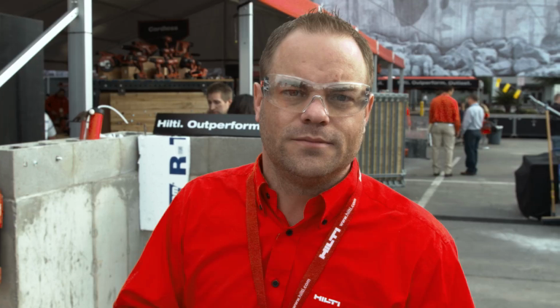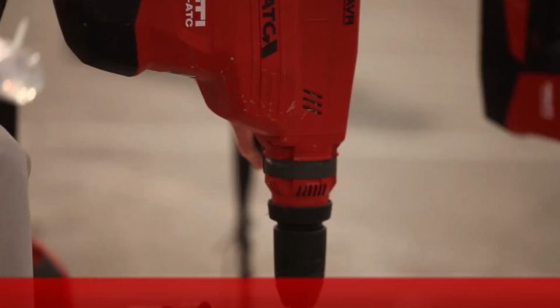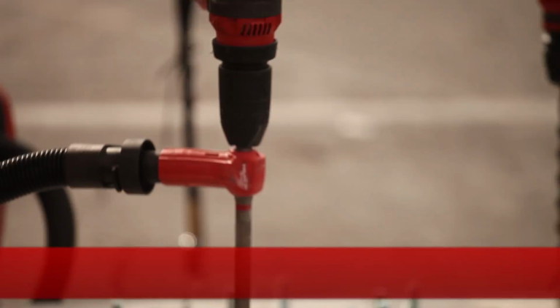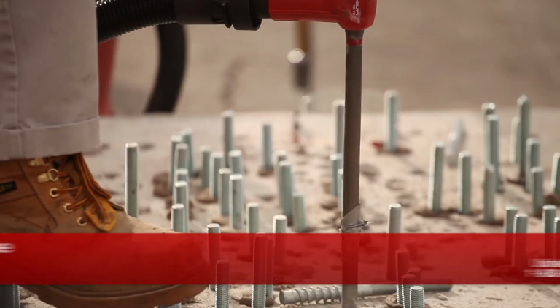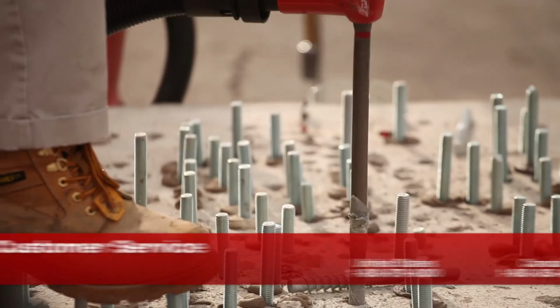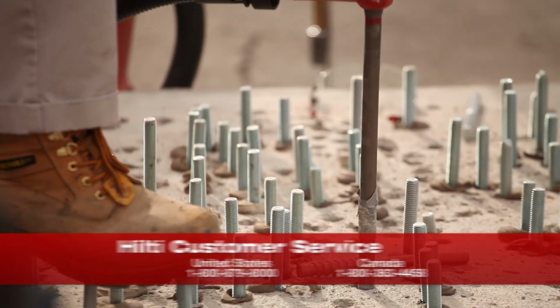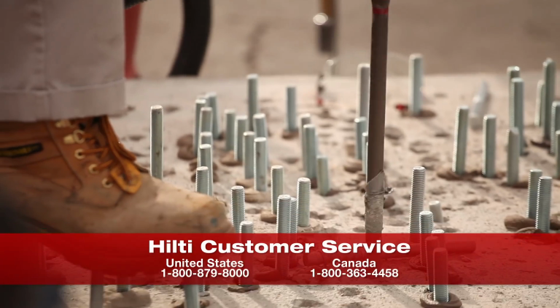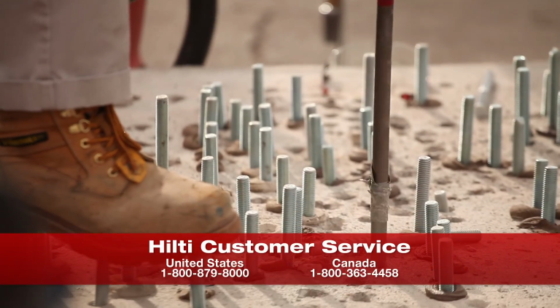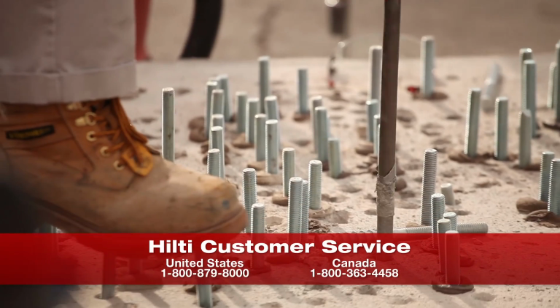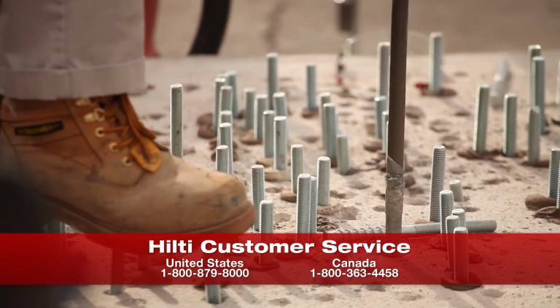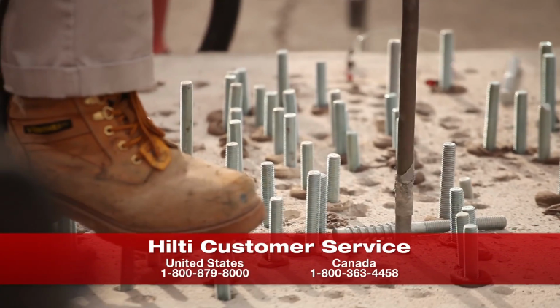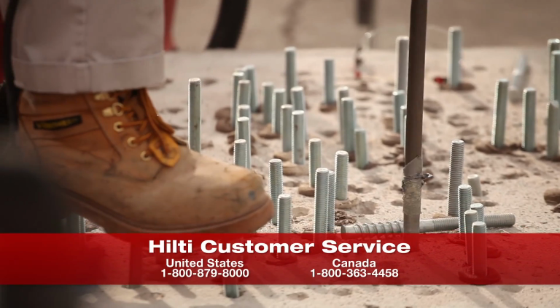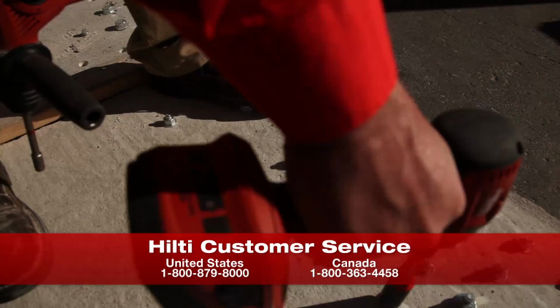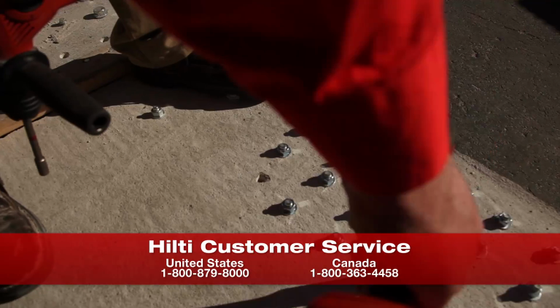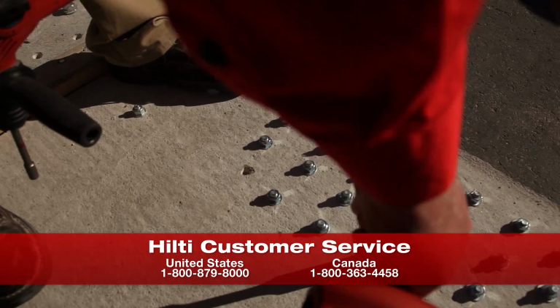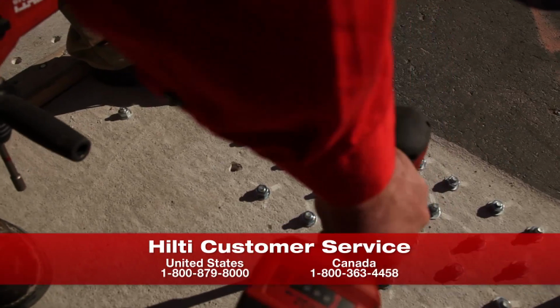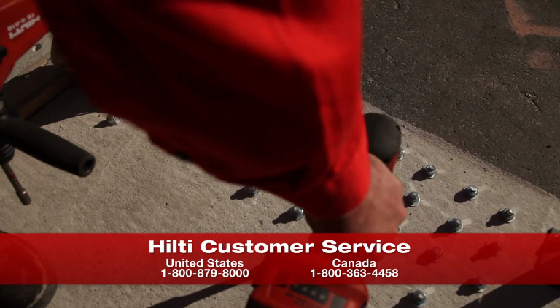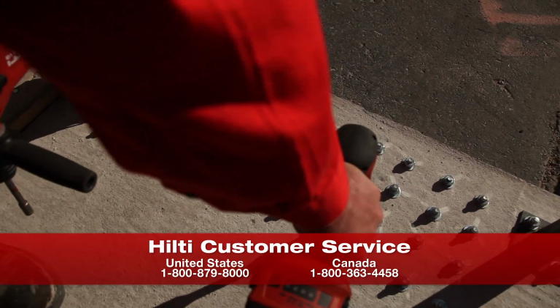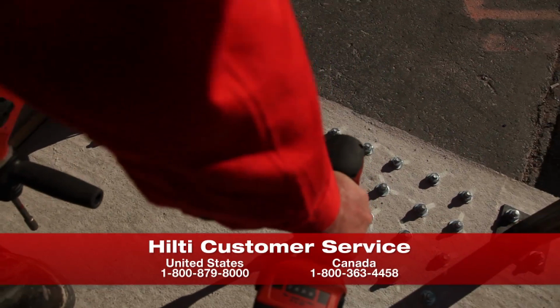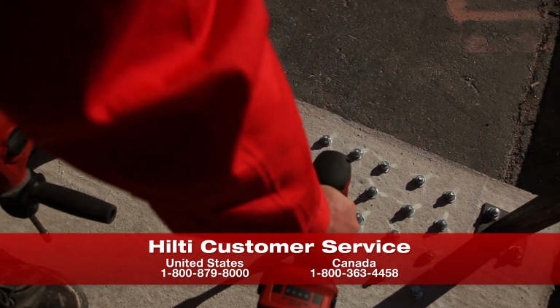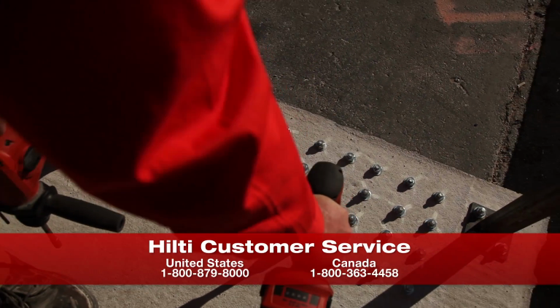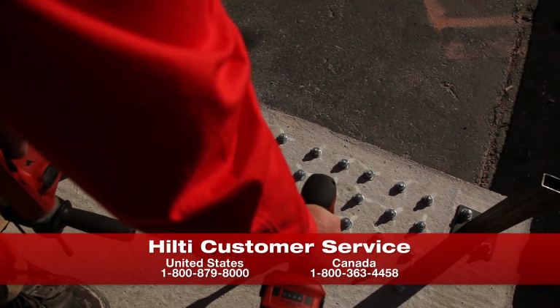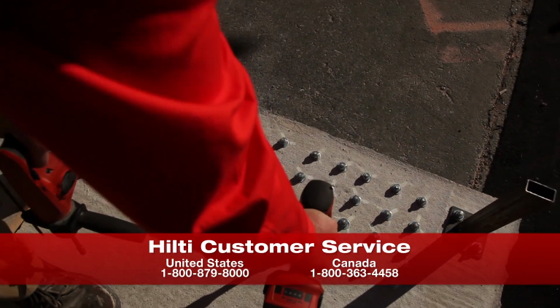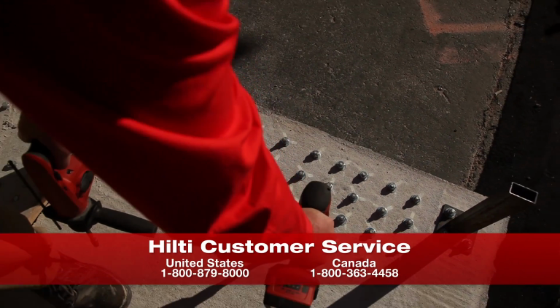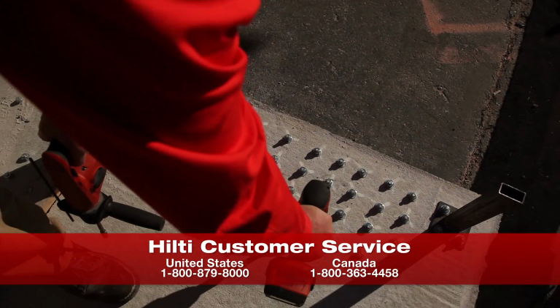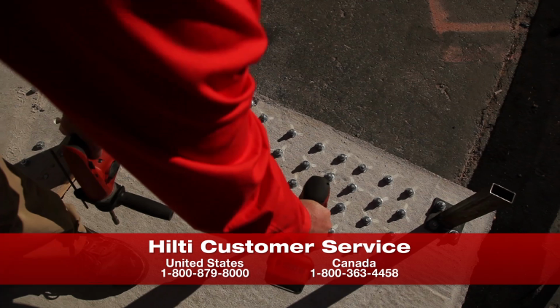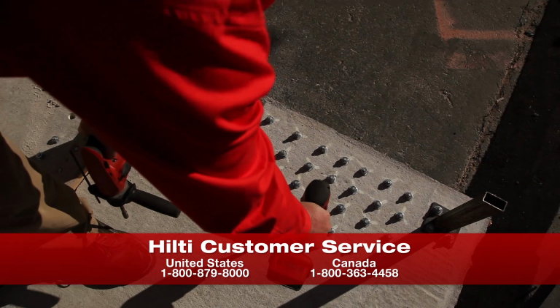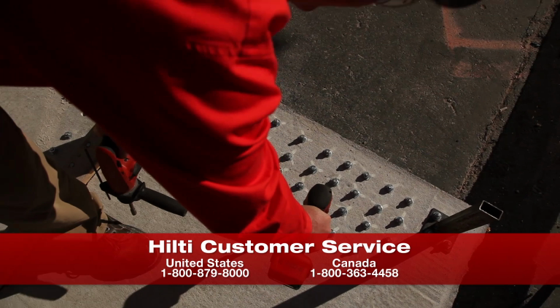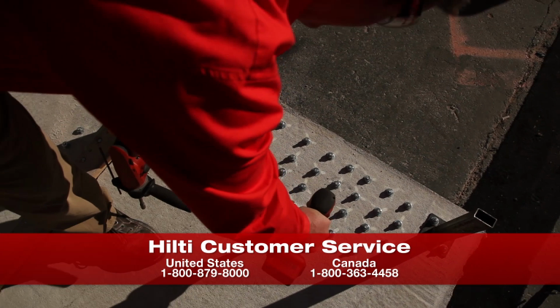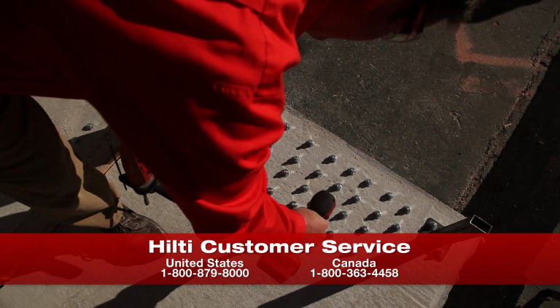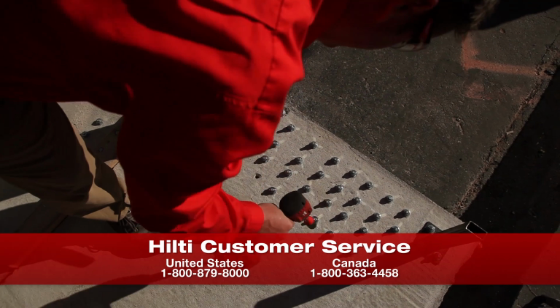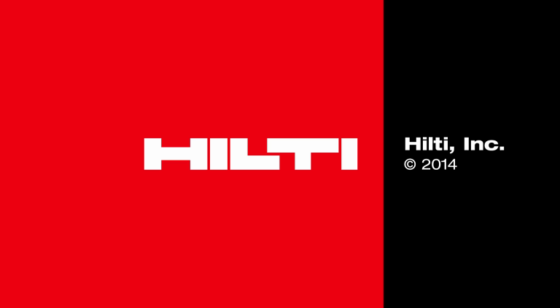If you're interested in demoing any of these new Hilti systems, please contact your local account manager or call us at customer service.